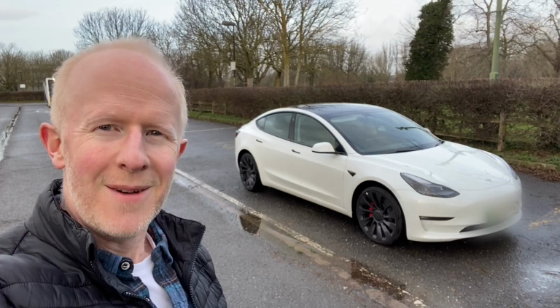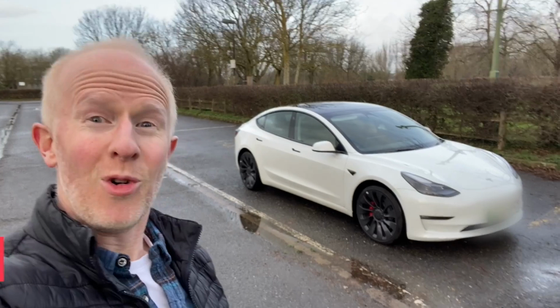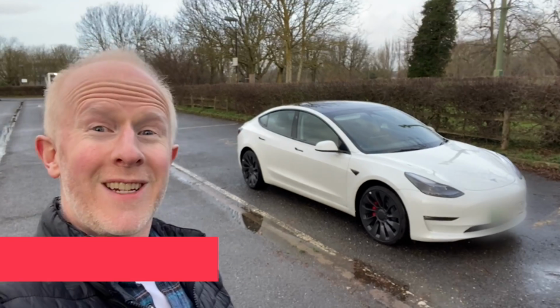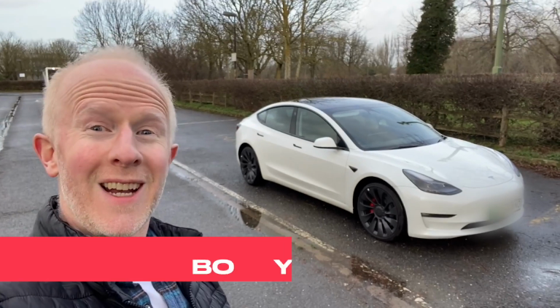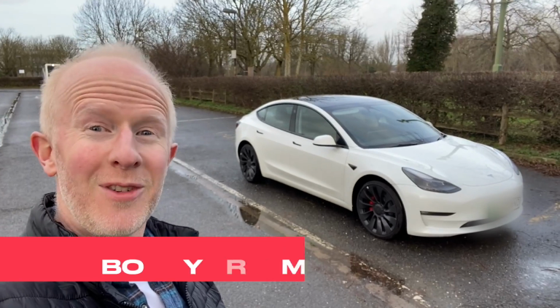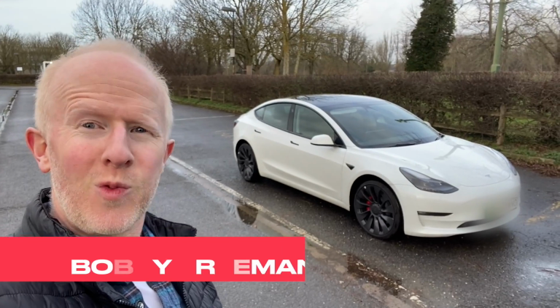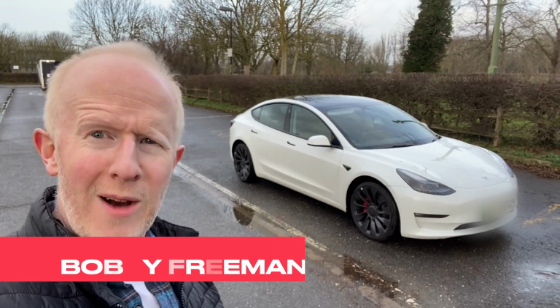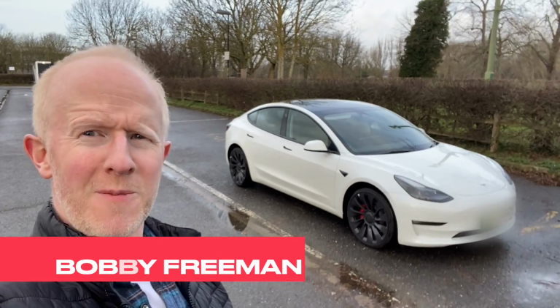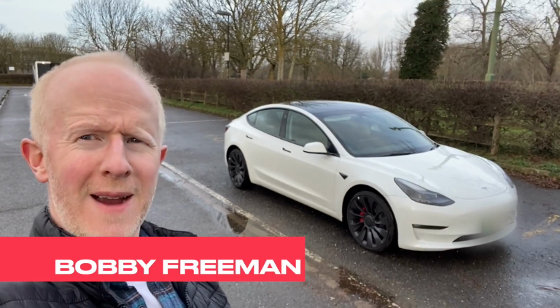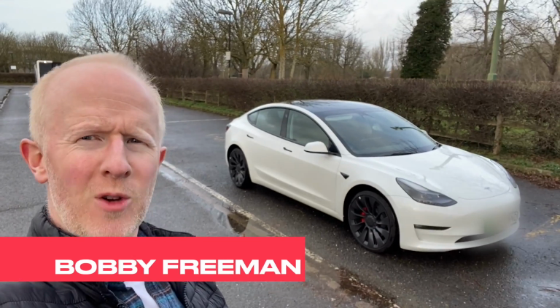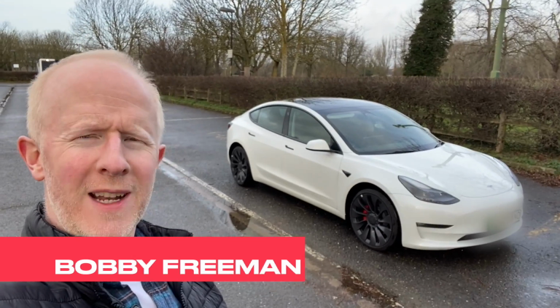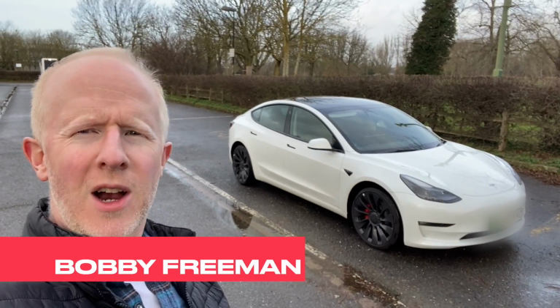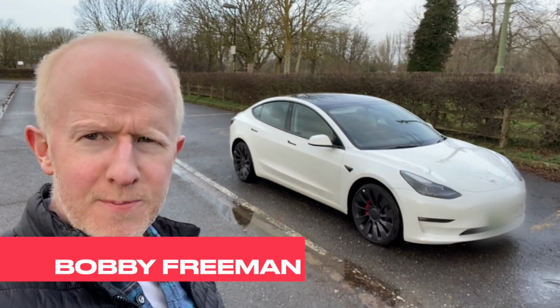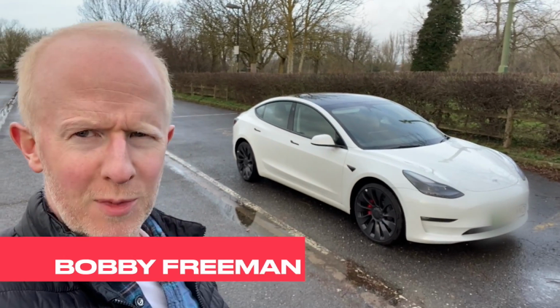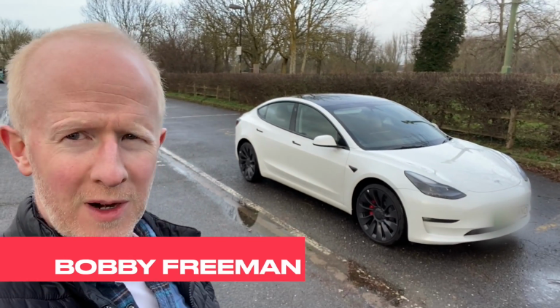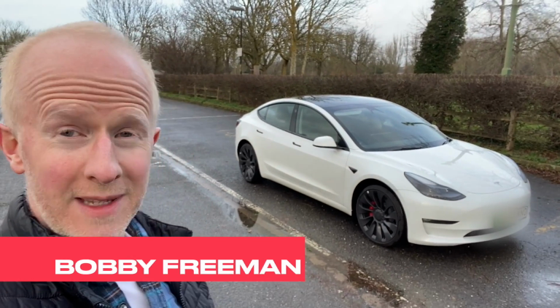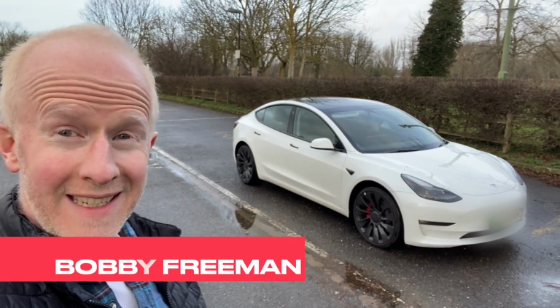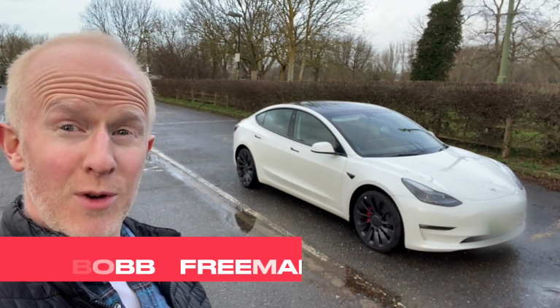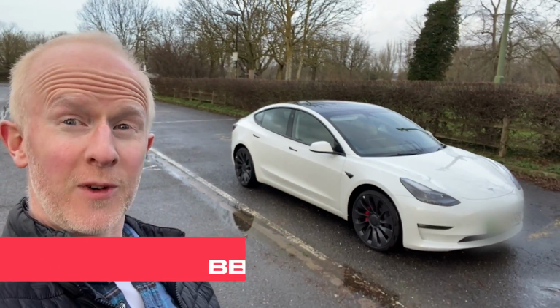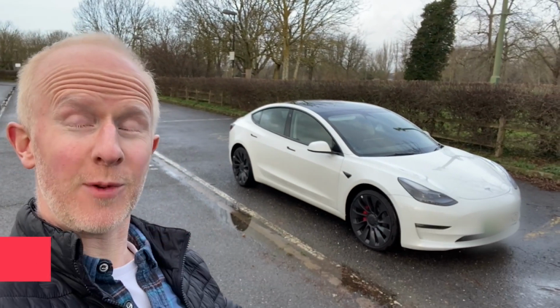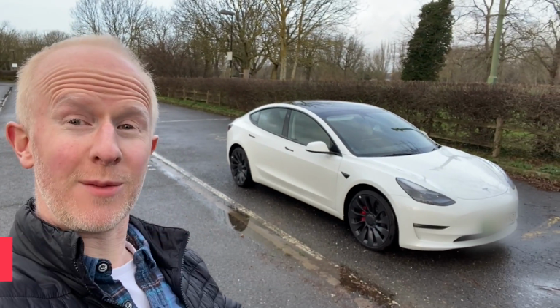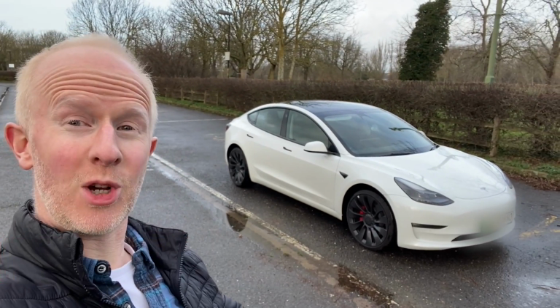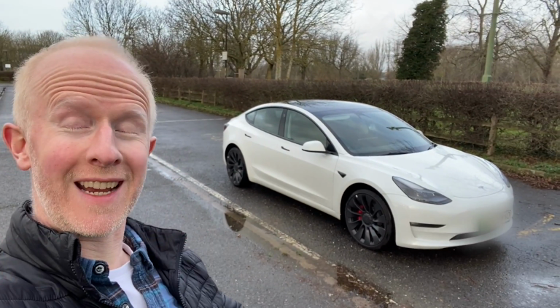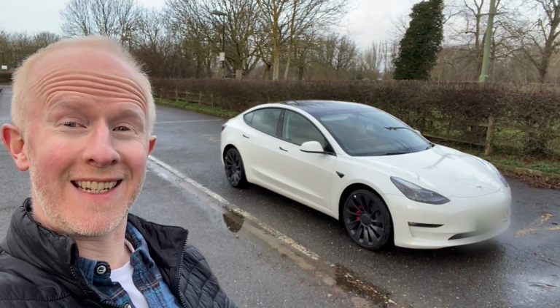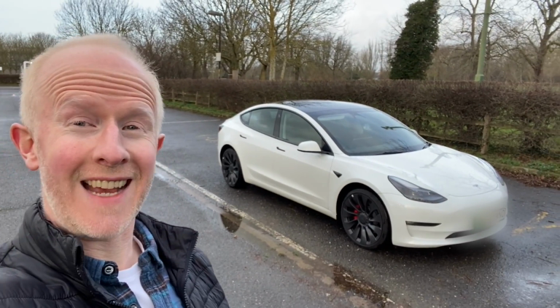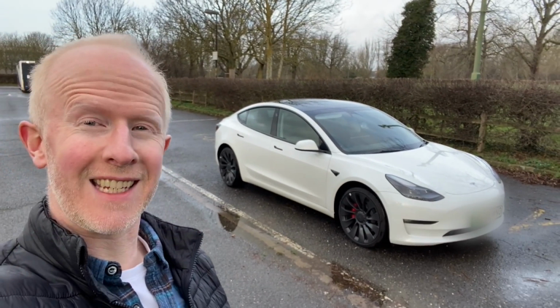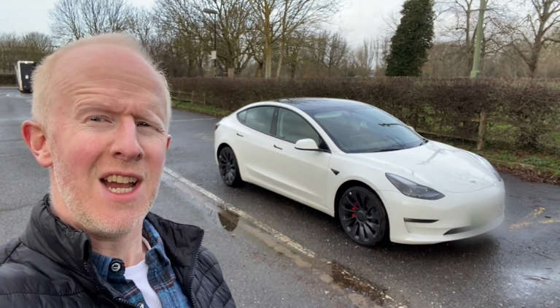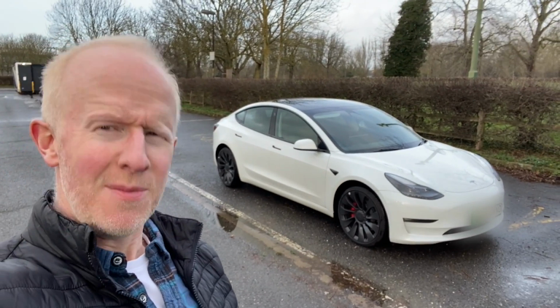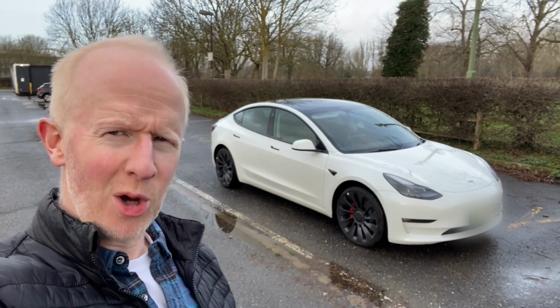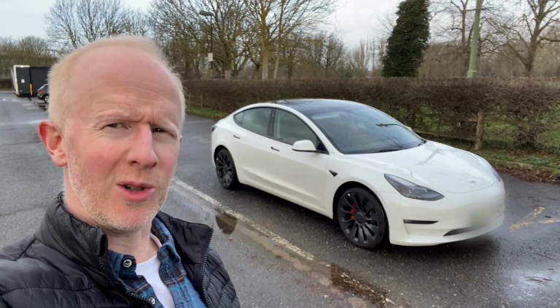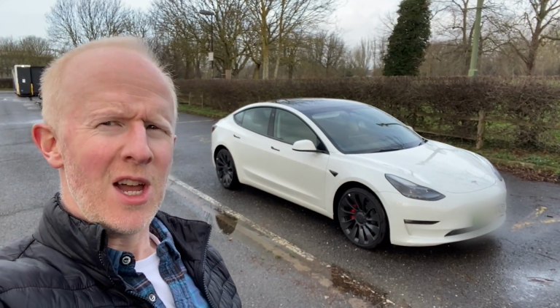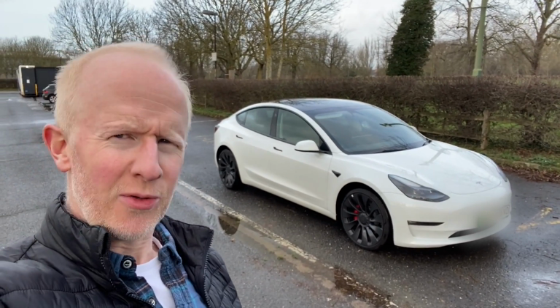Morning car lovers, welcome back my friends. I'm Bobby Freeman. Today we're going to be looking at the Tesla Model 3.